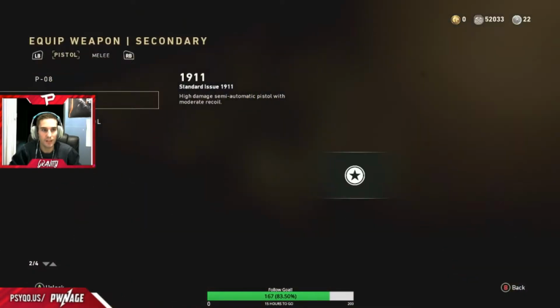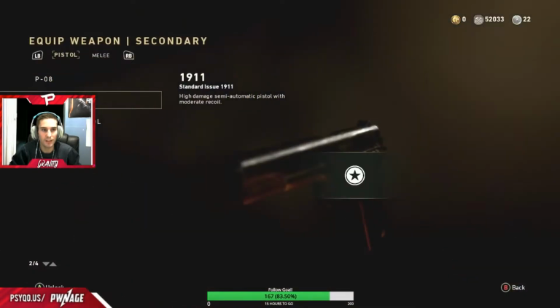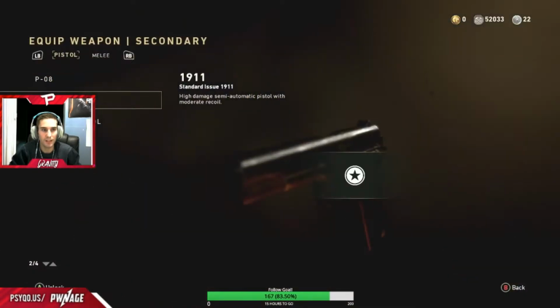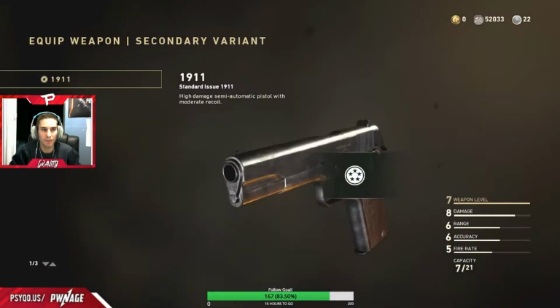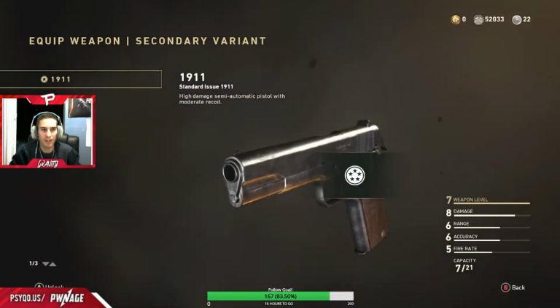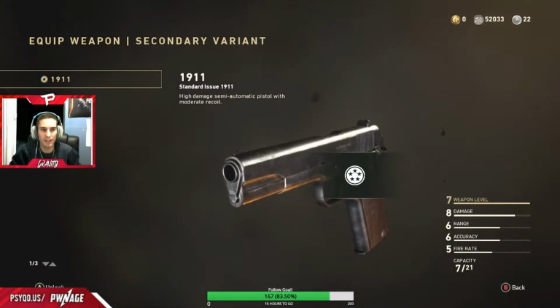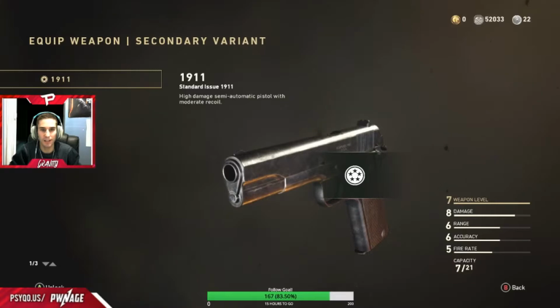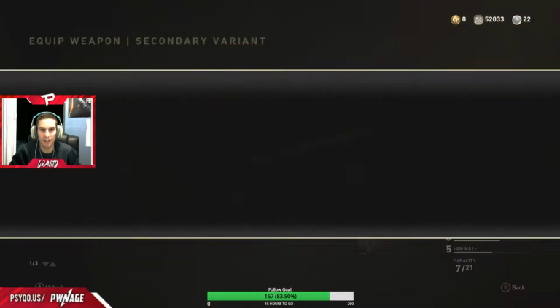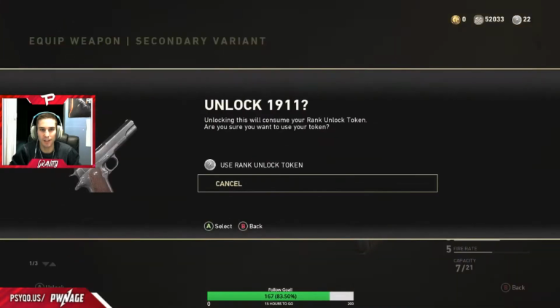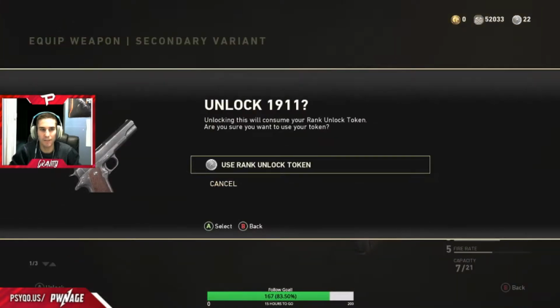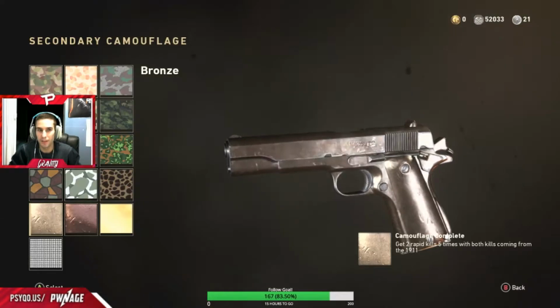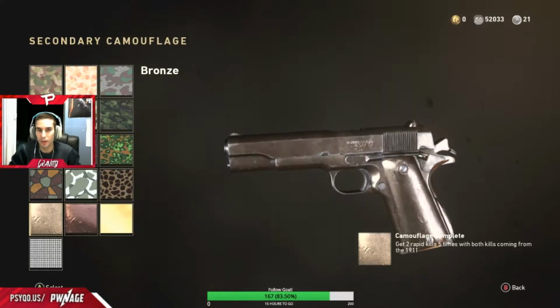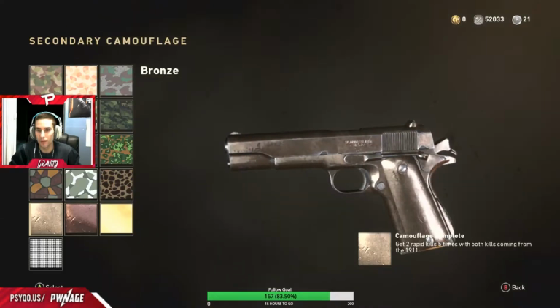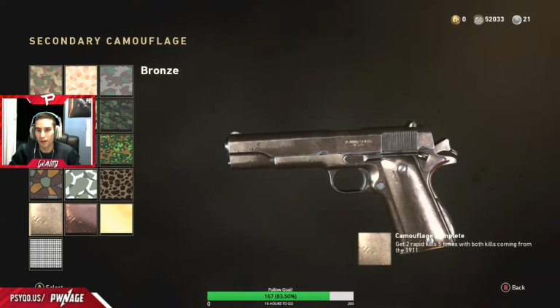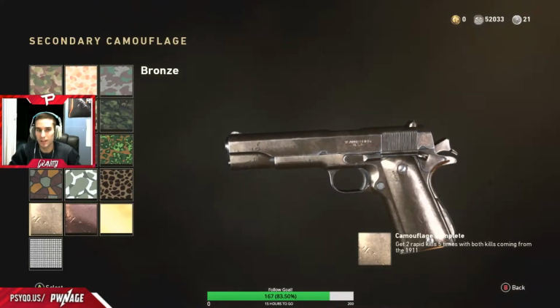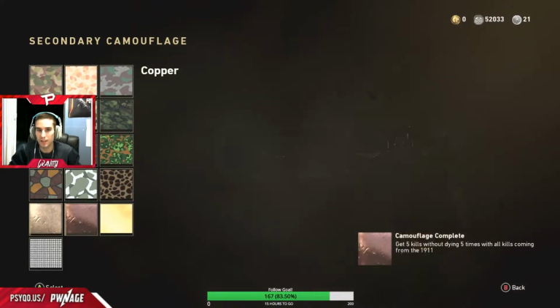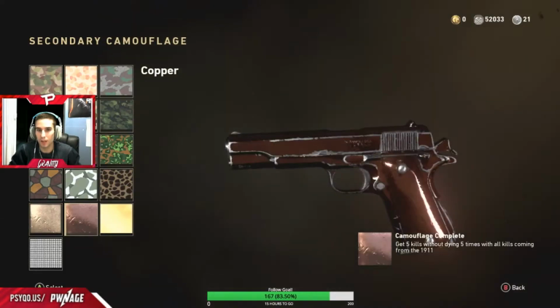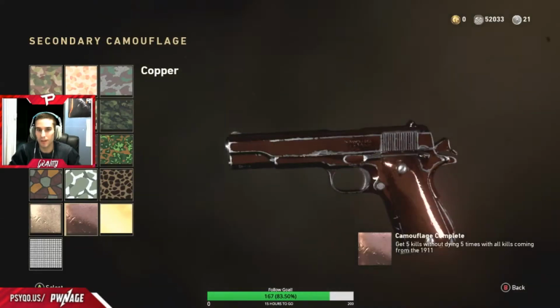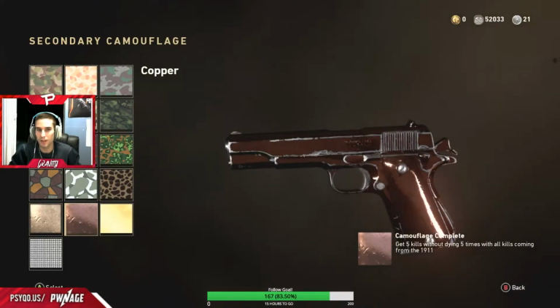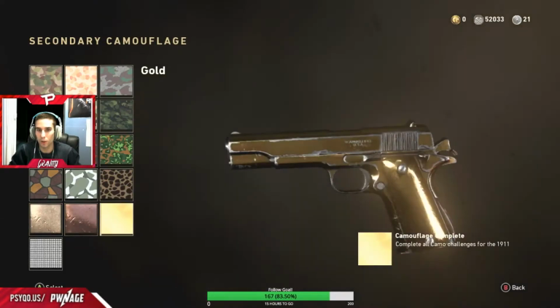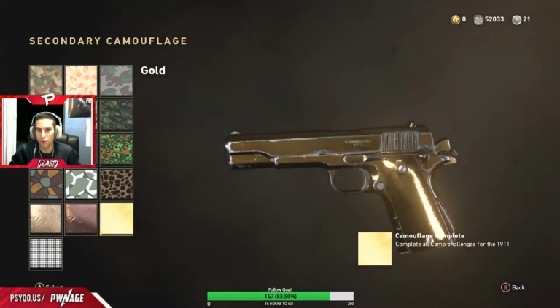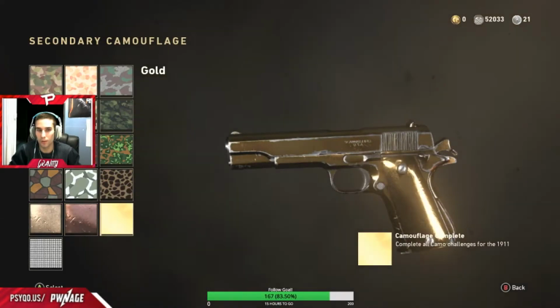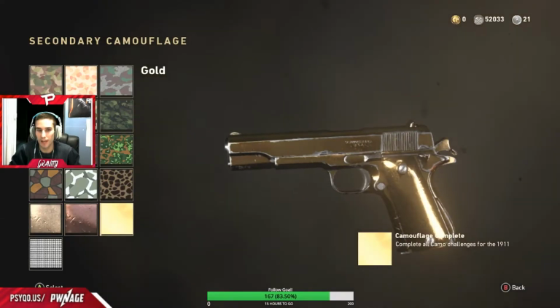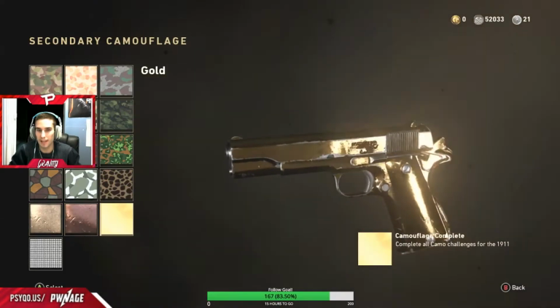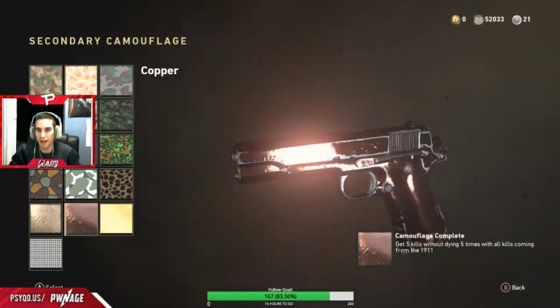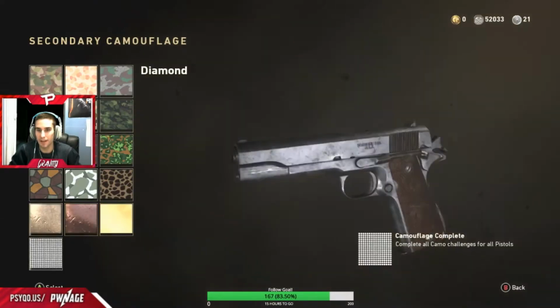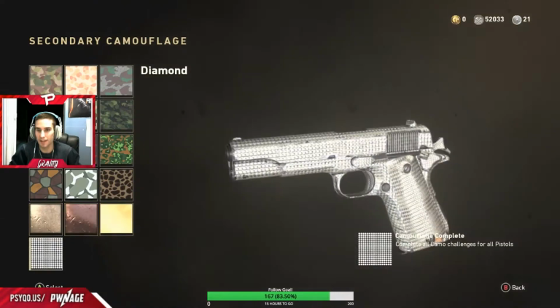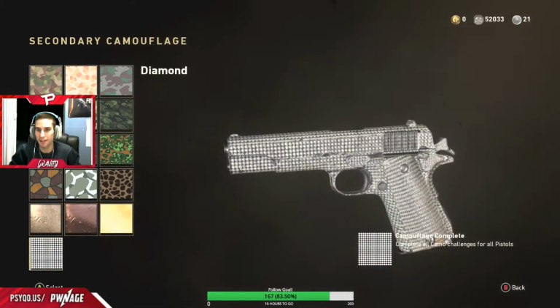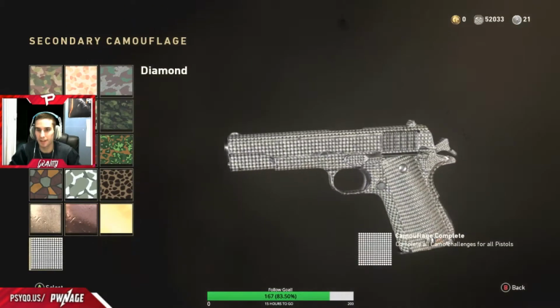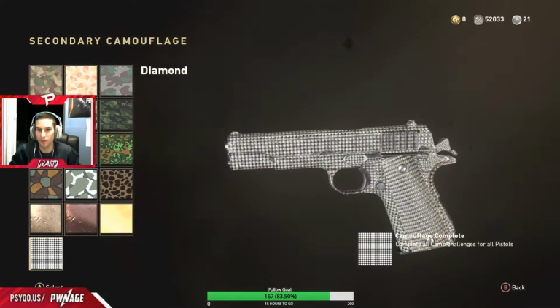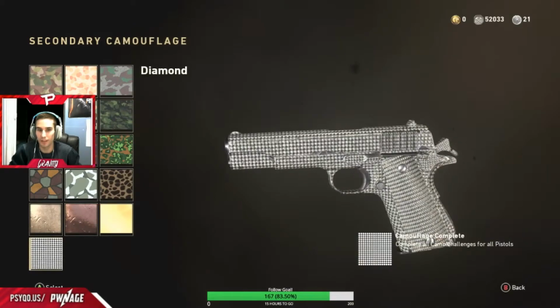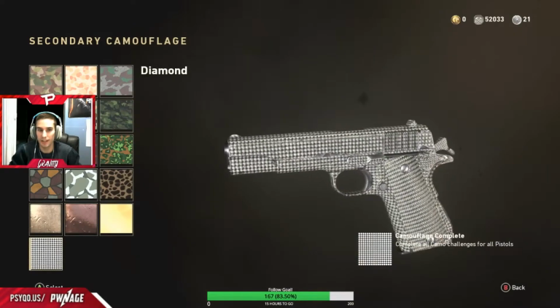Next up we have the 1911. We have the bronze, copper, gold and diamond. Looks real nice.